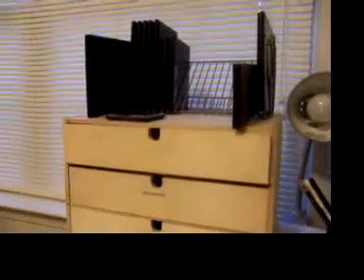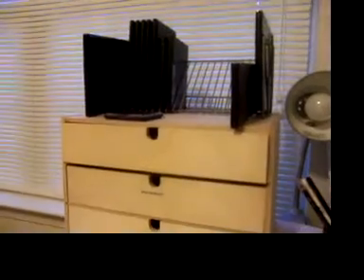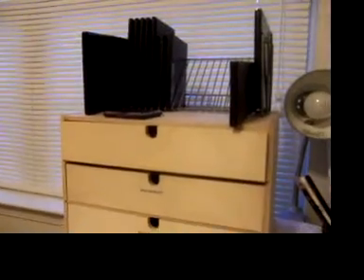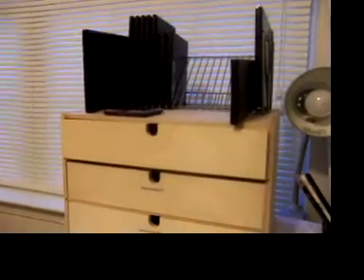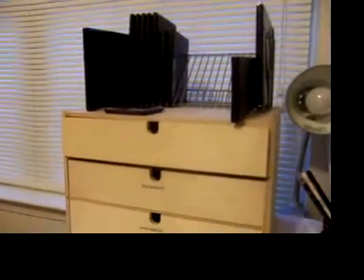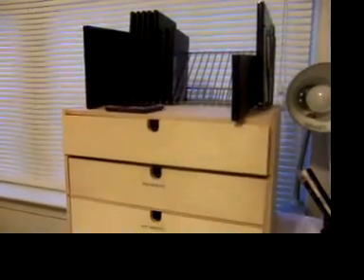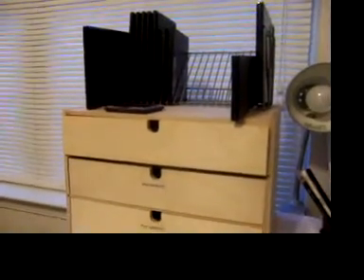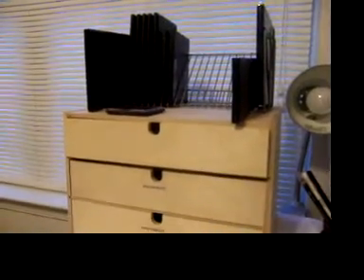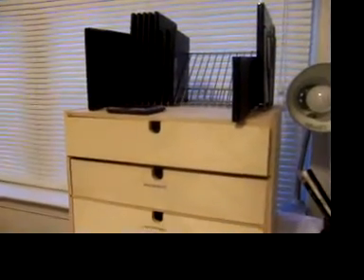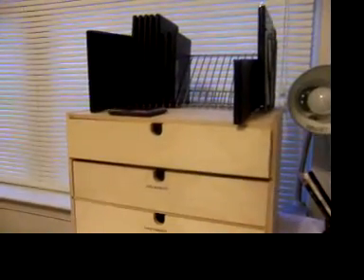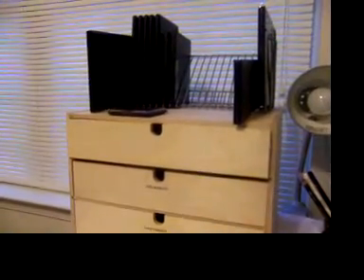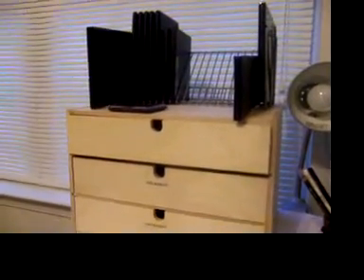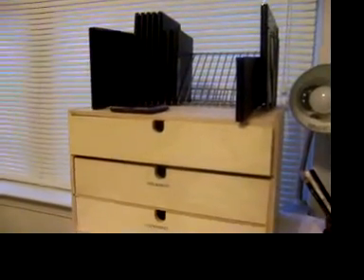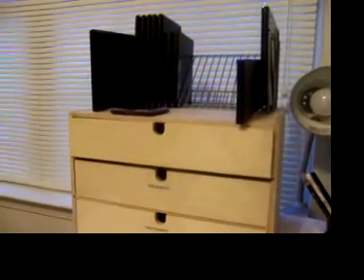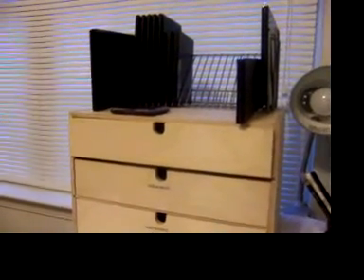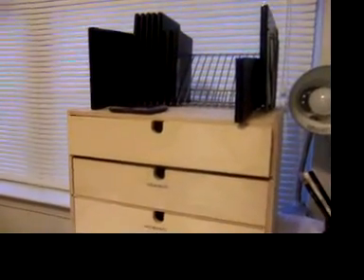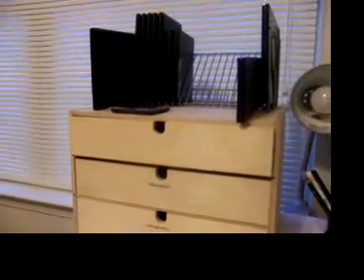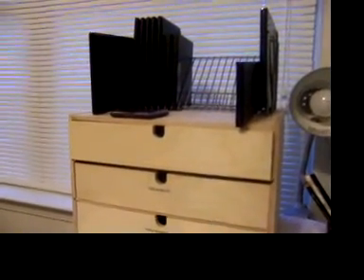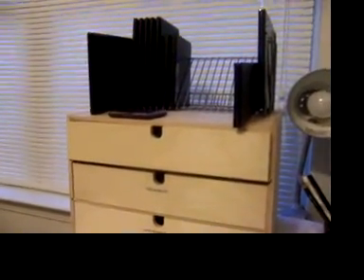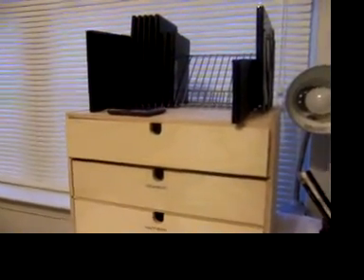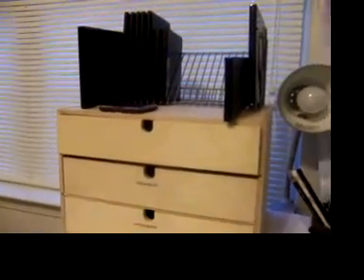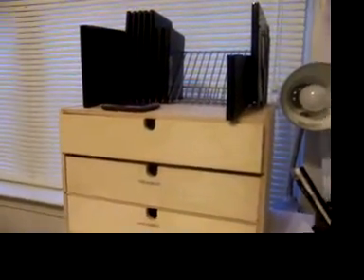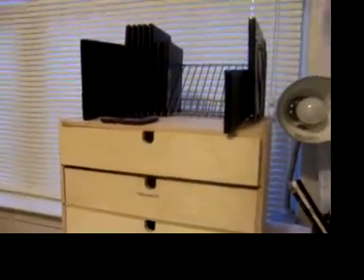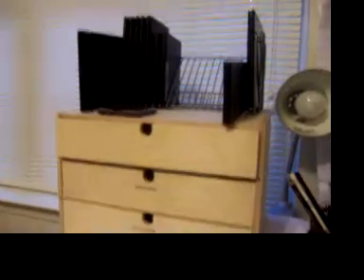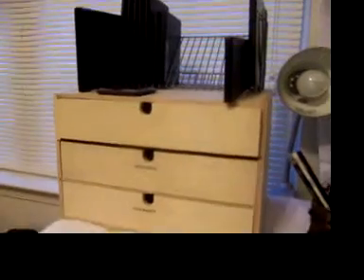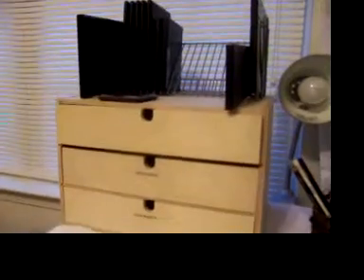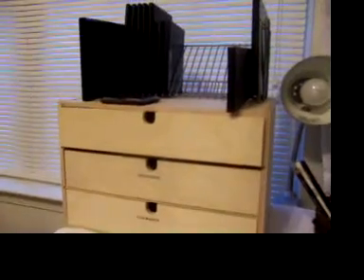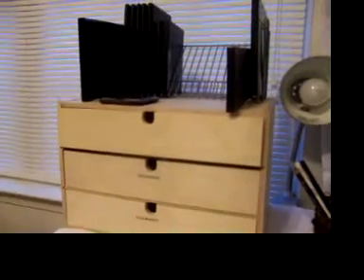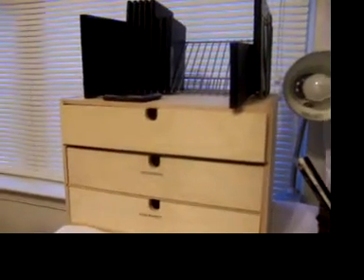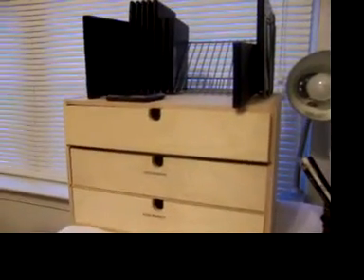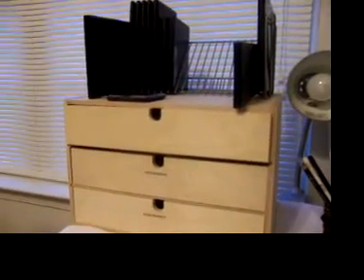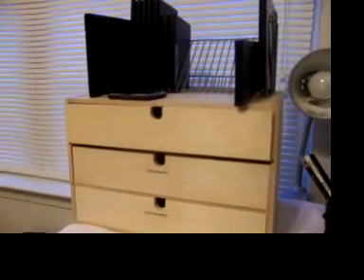Hi YouTube, this is Peaches. How you guys doing? I wanted to show you my new makeup setup.